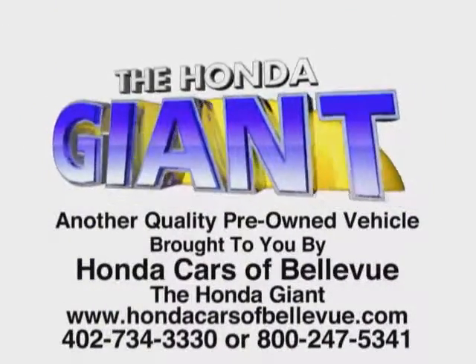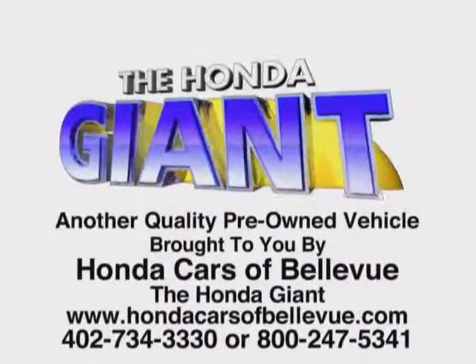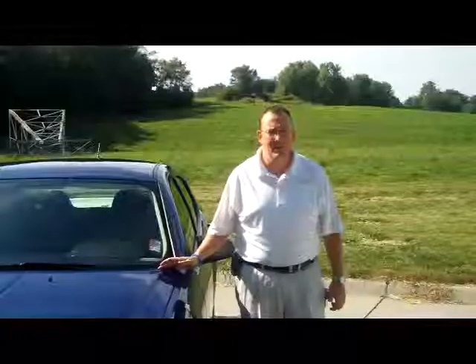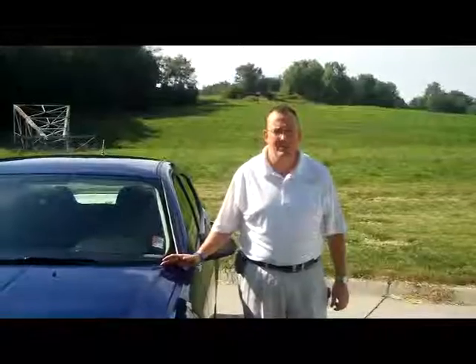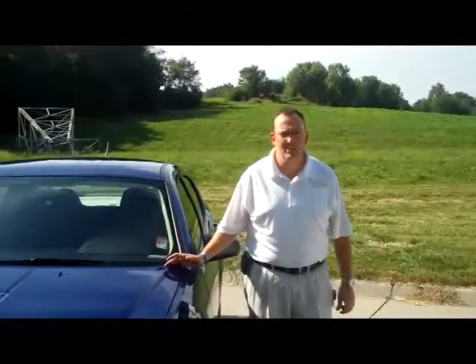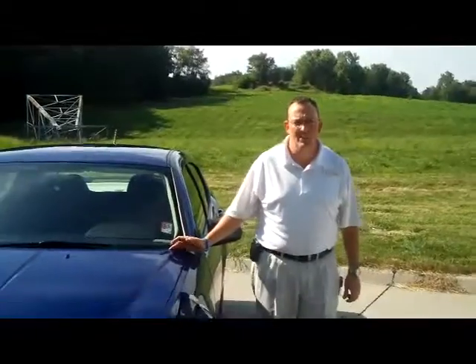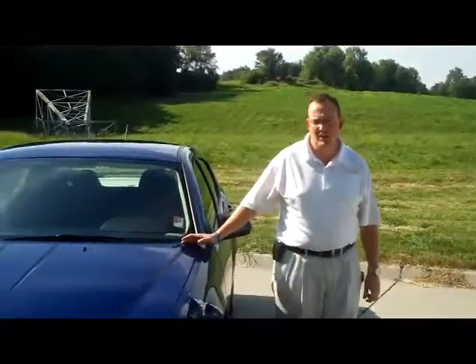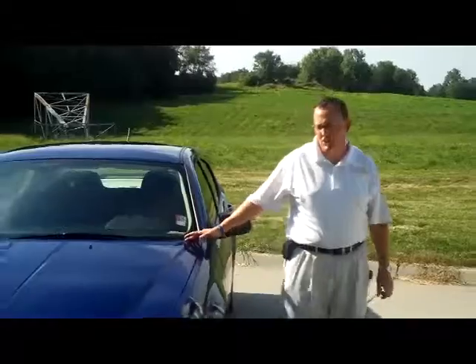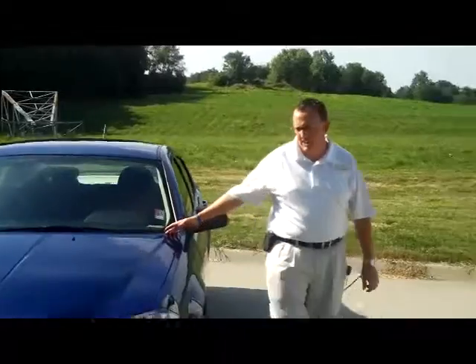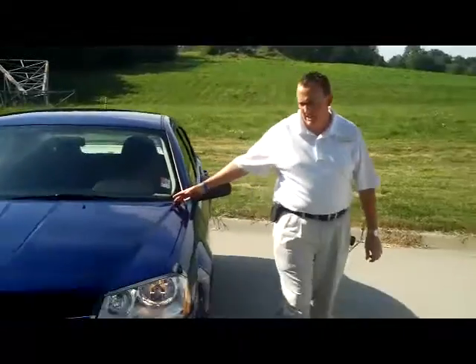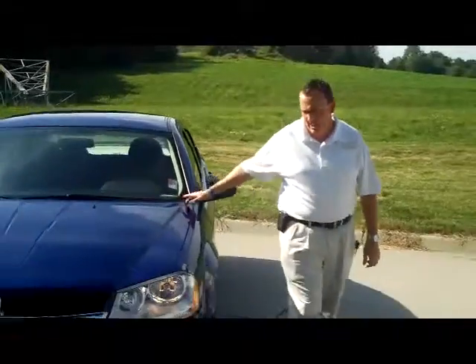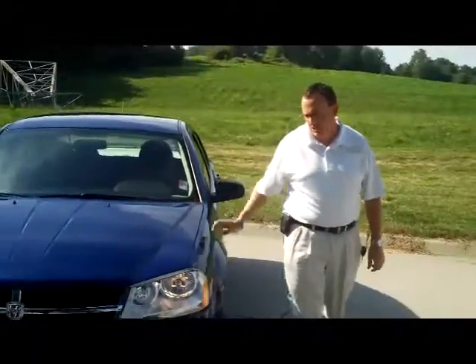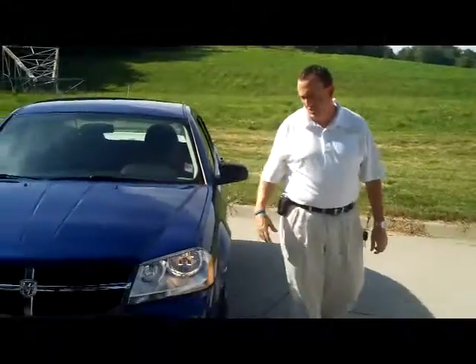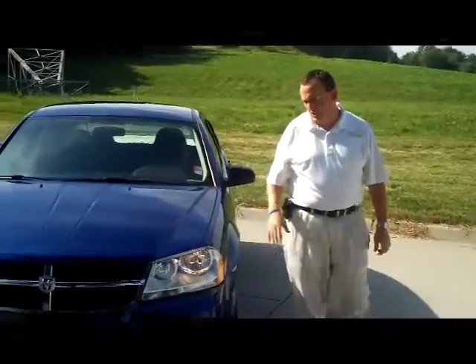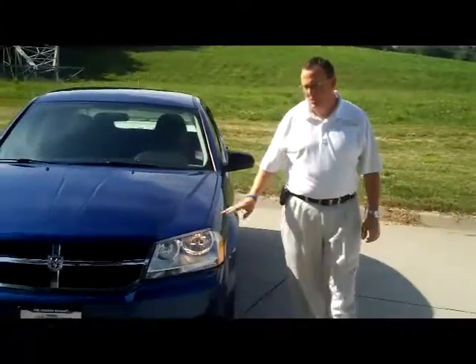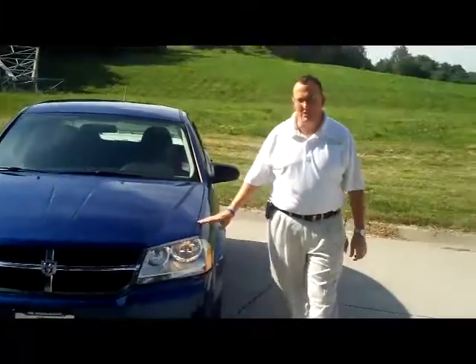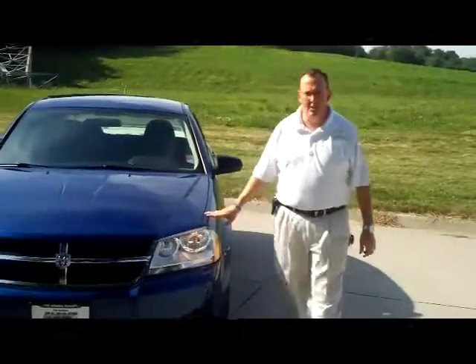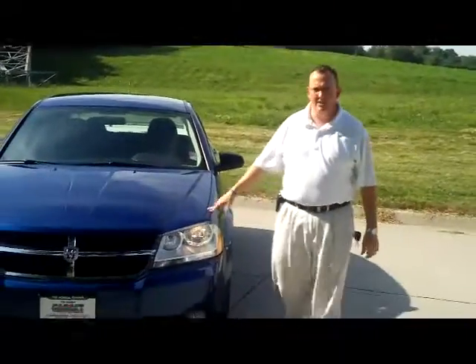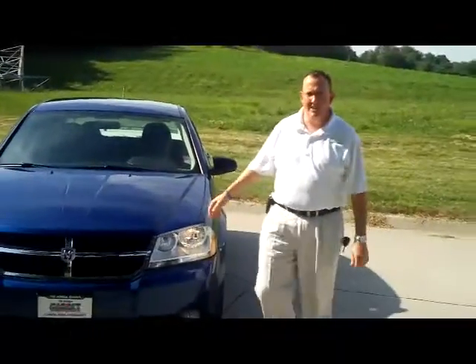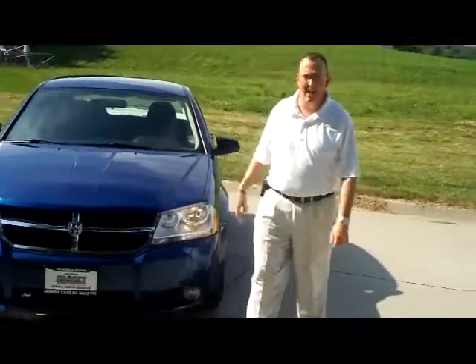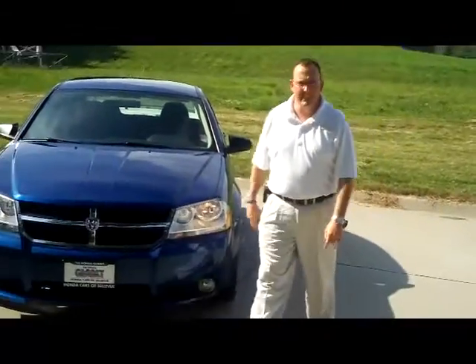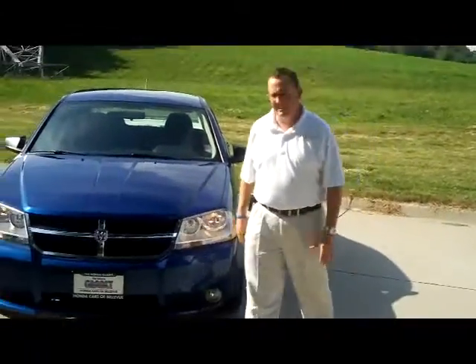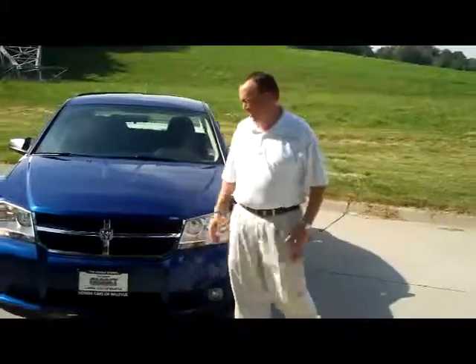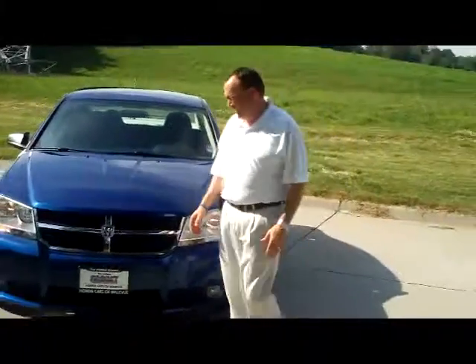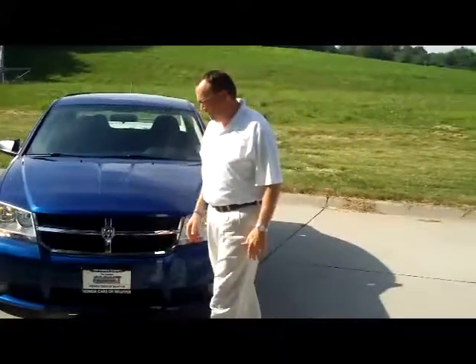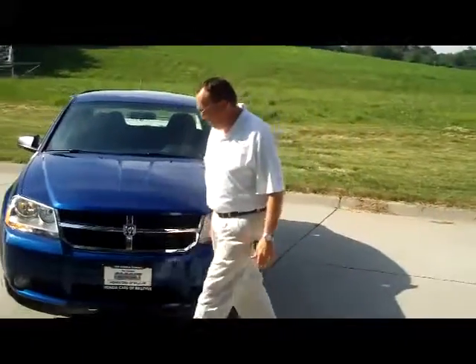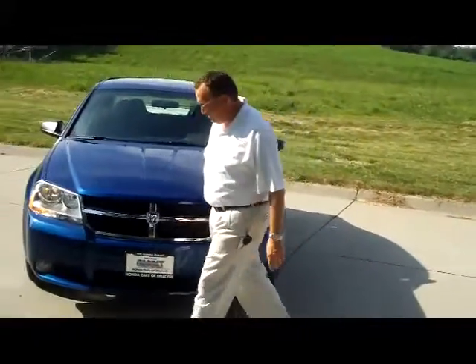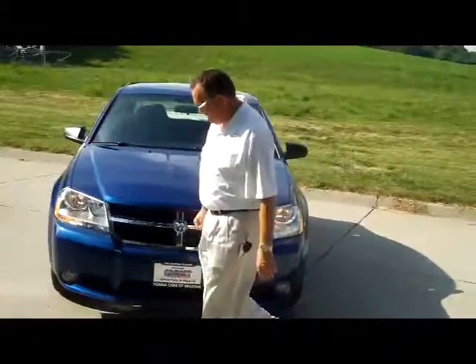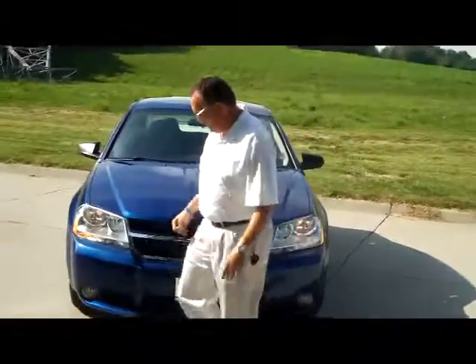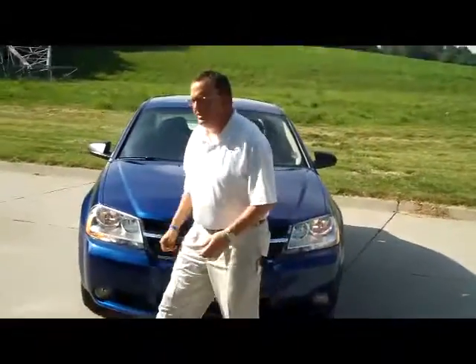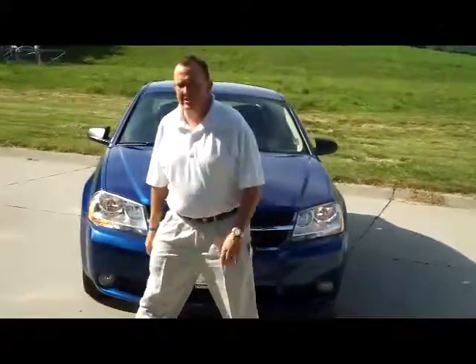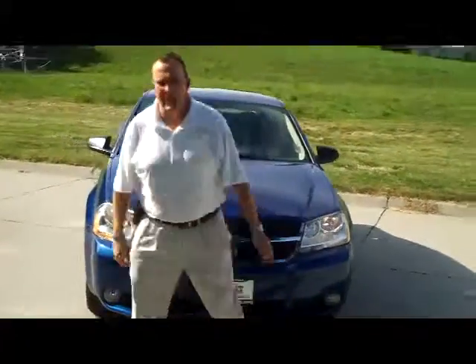Ryan Kelly here for the Honda Giant, here to show you this 2009 Dodge Avenger sedan.